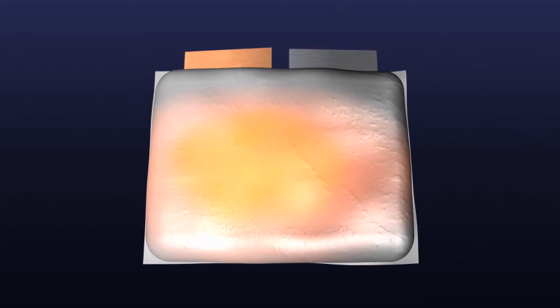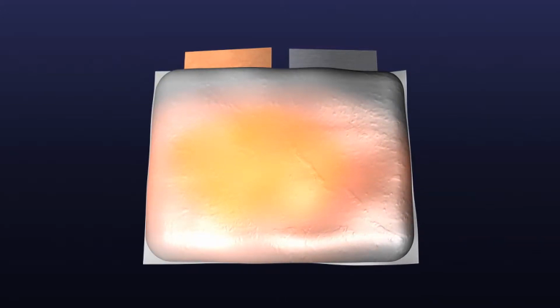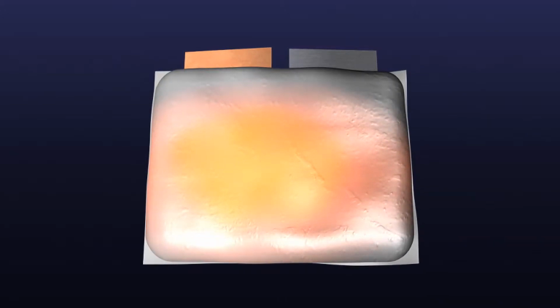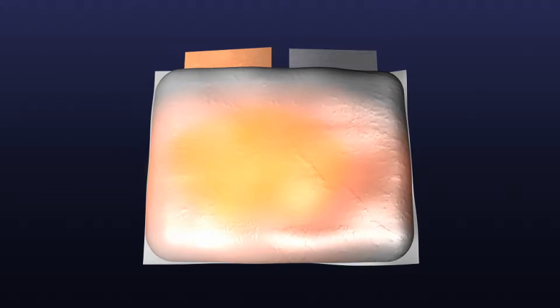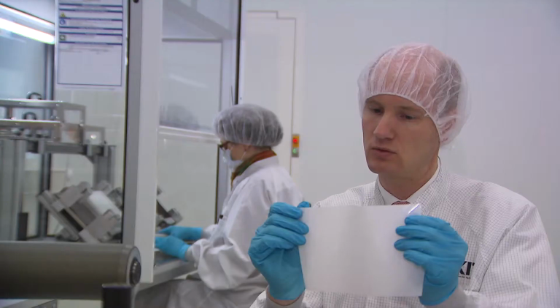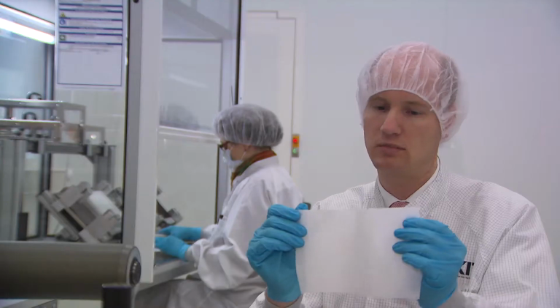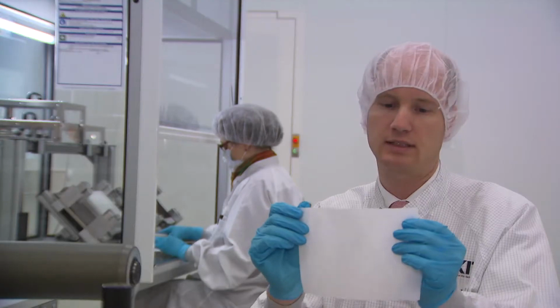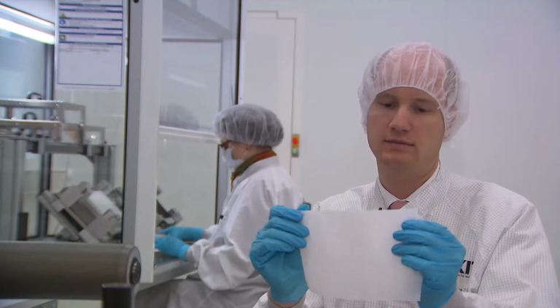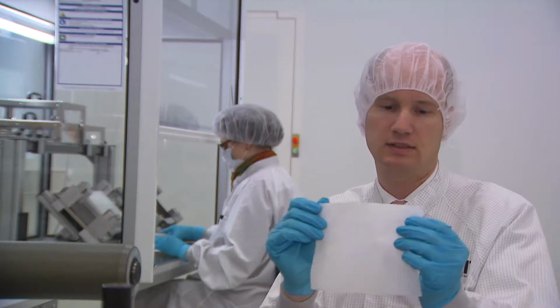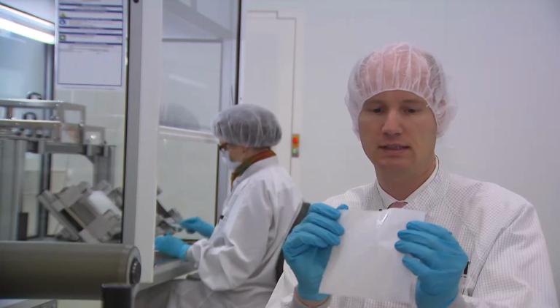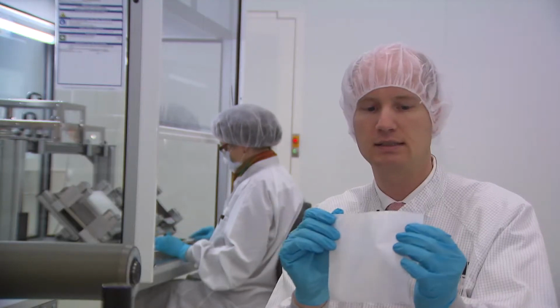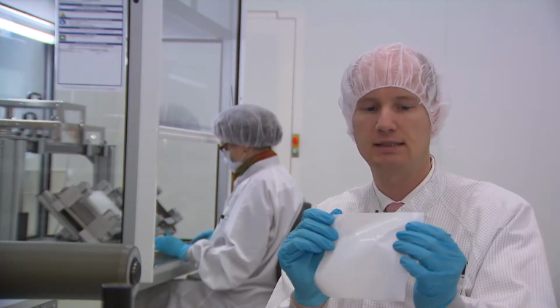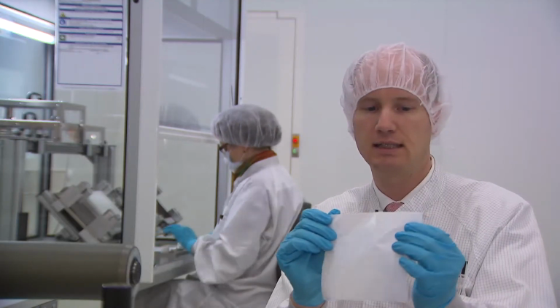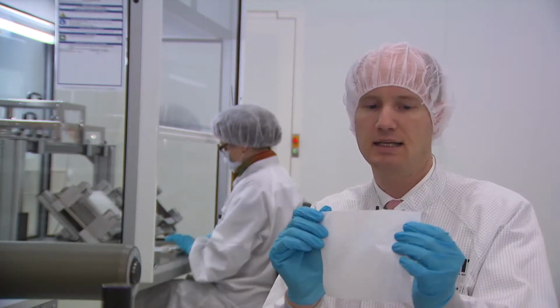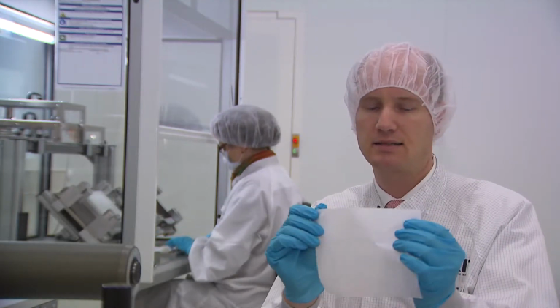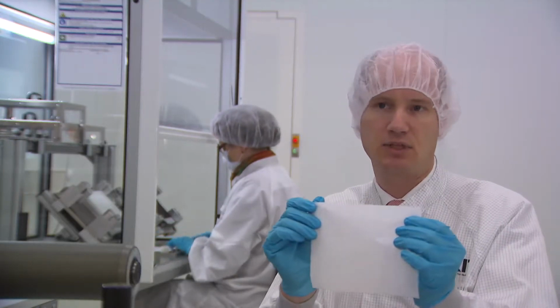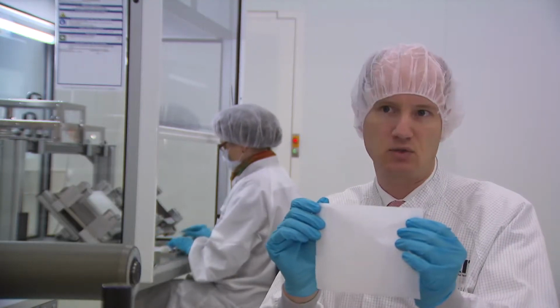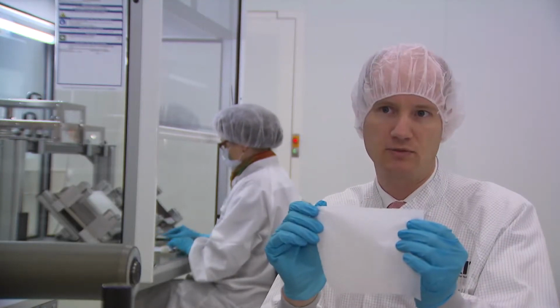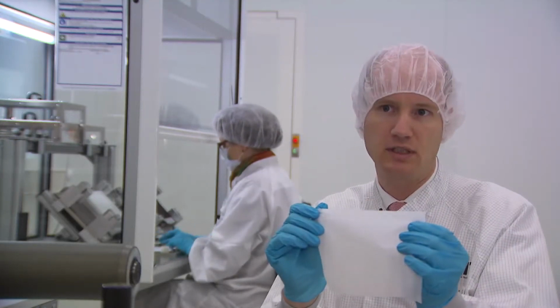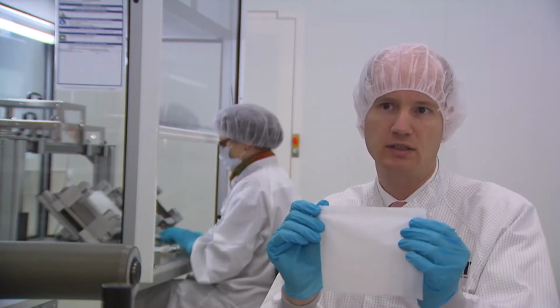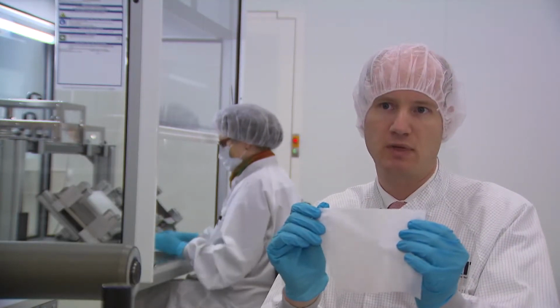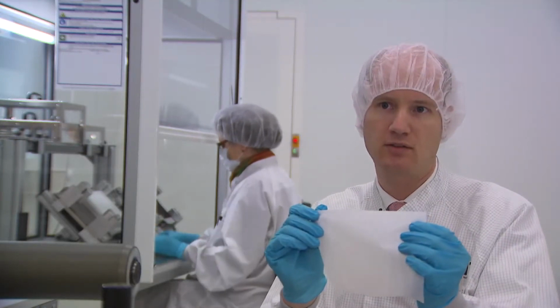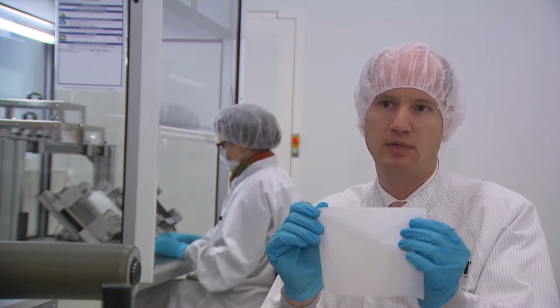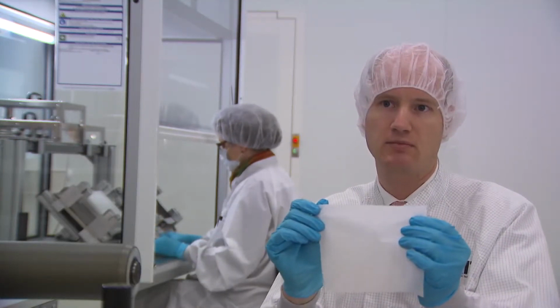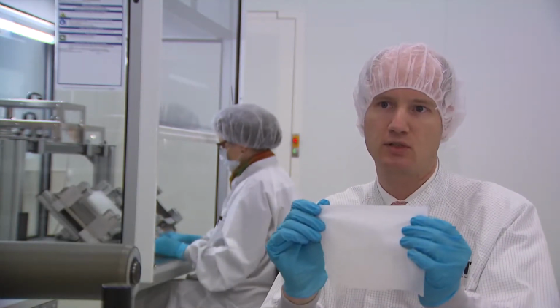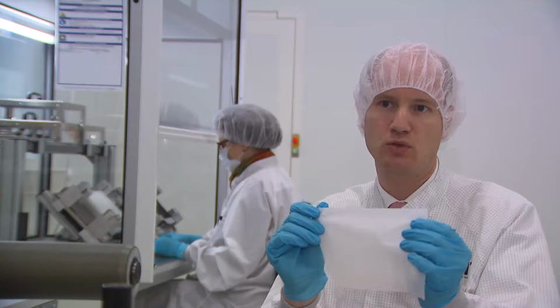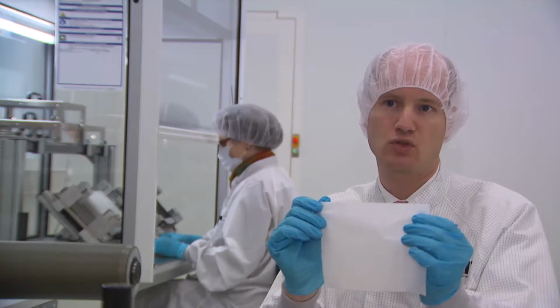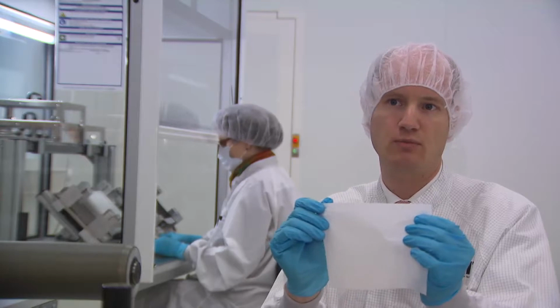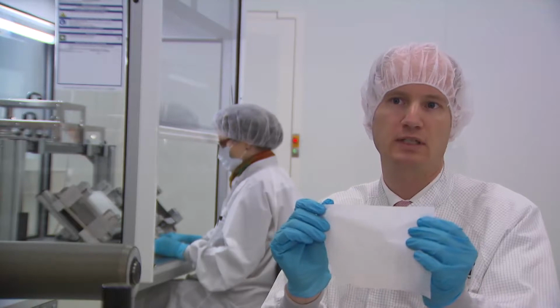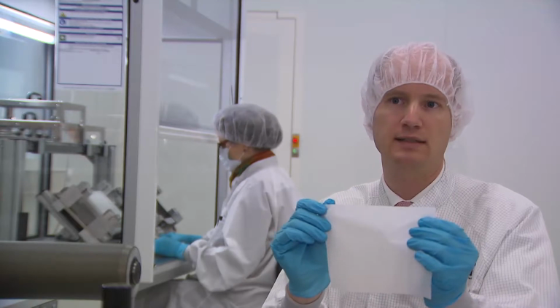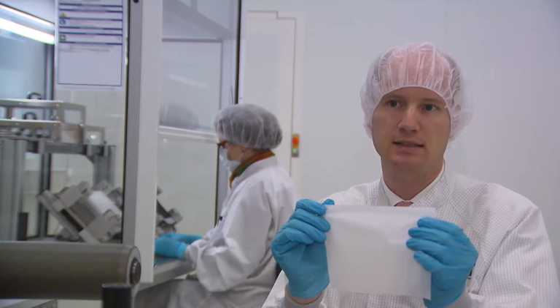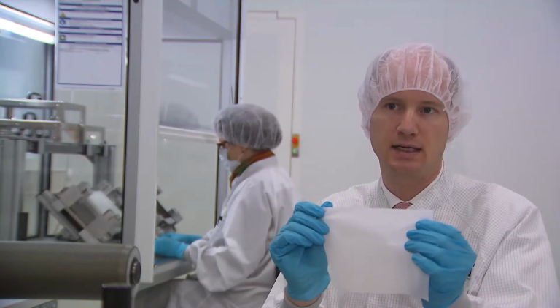These separator sheets I'm holding here are sensitive to heat. They melt at temperatures of only 130 degrees centigrade.